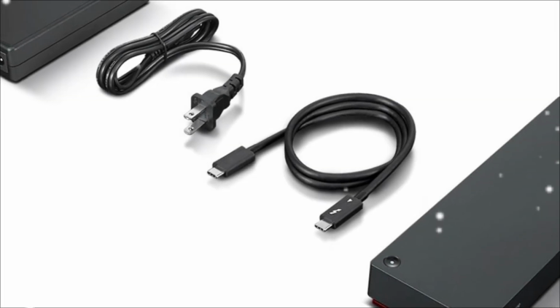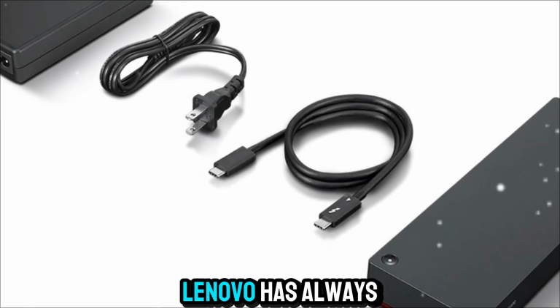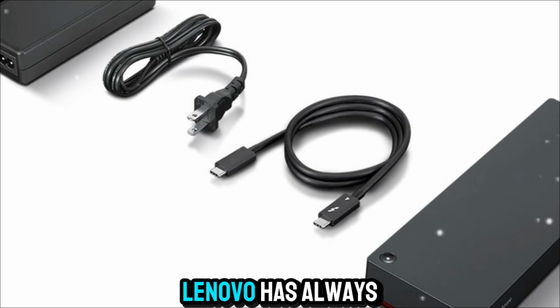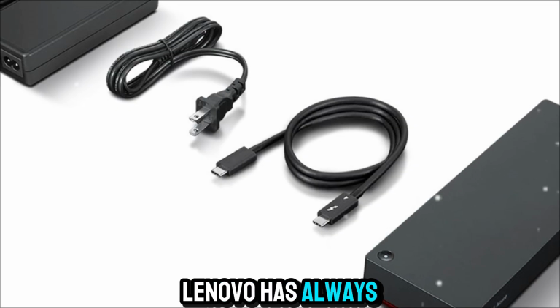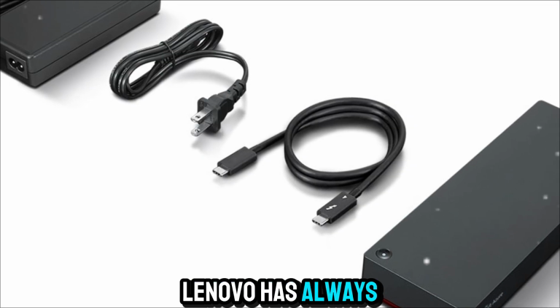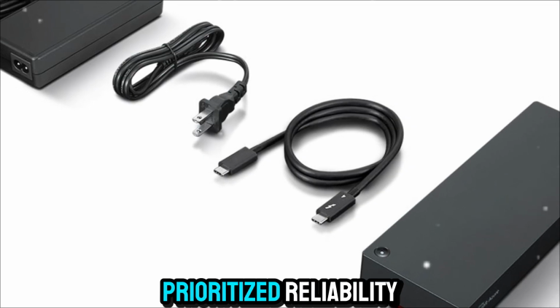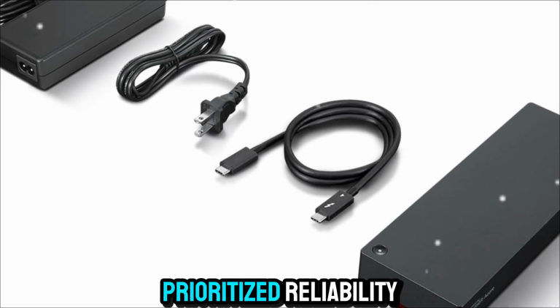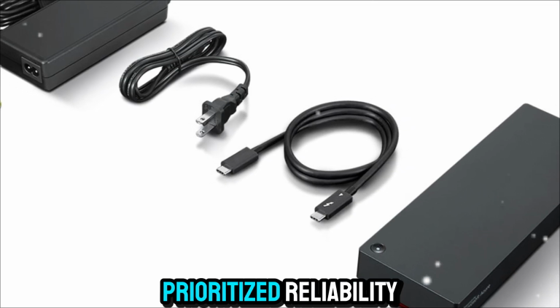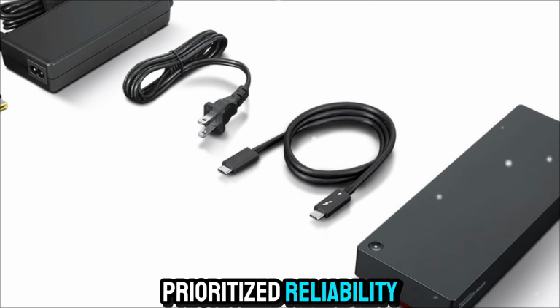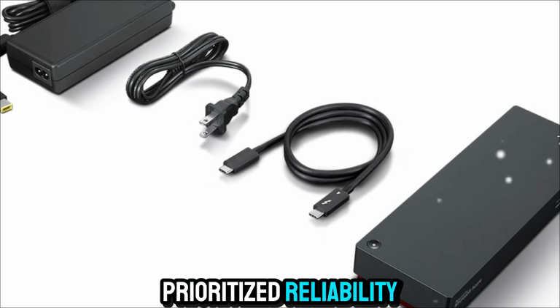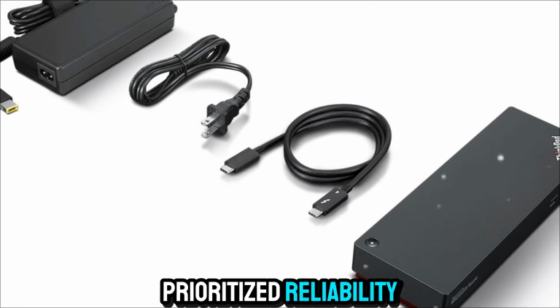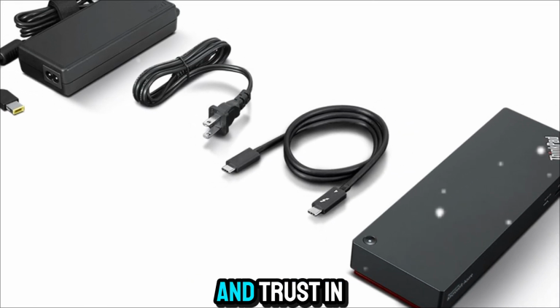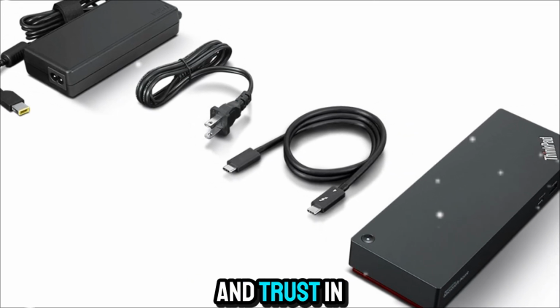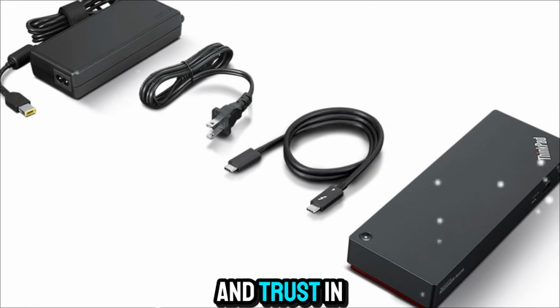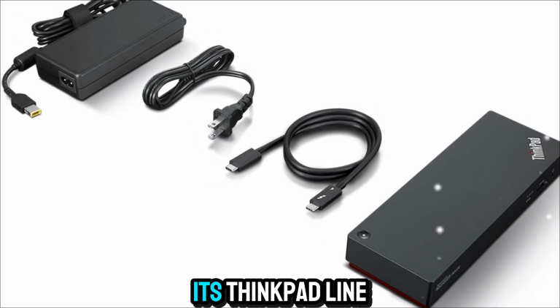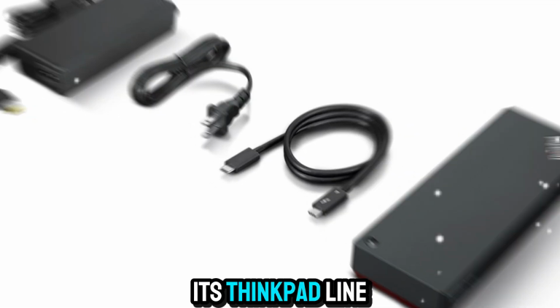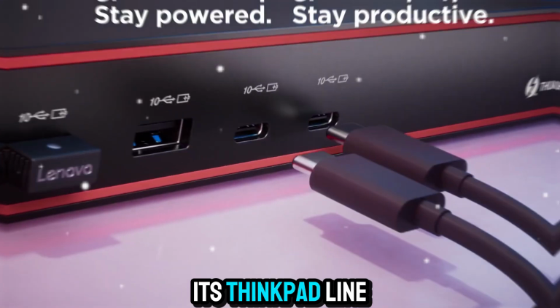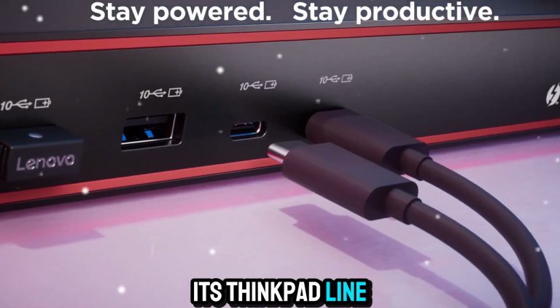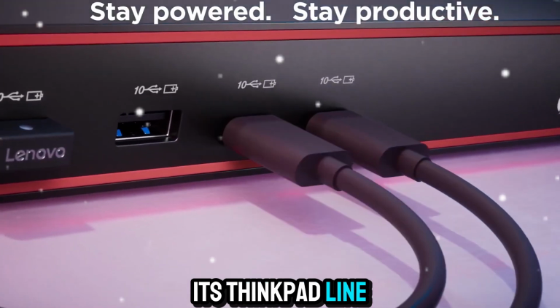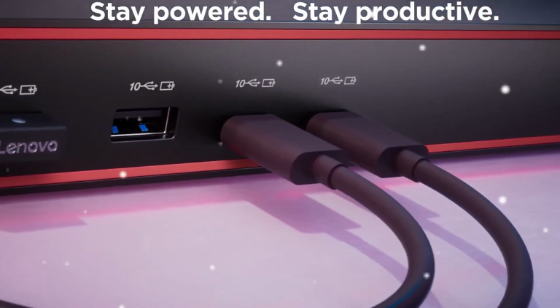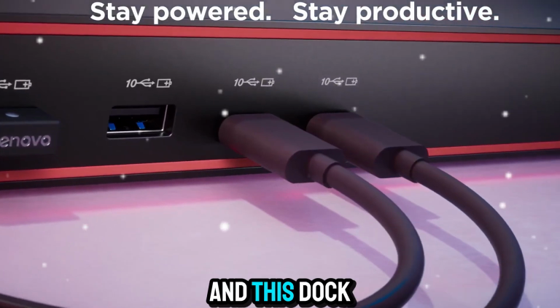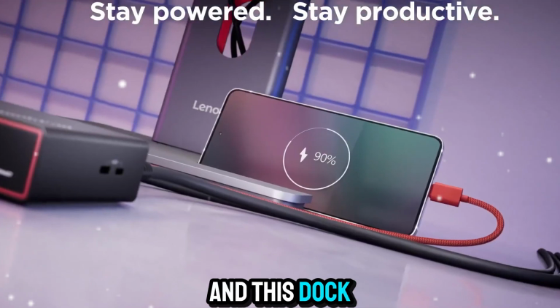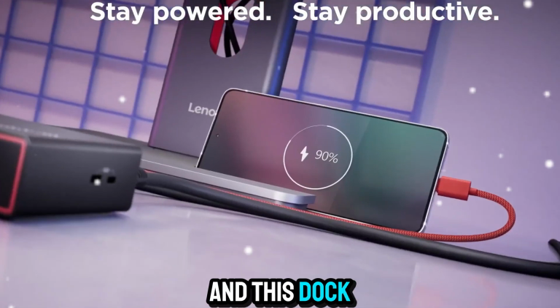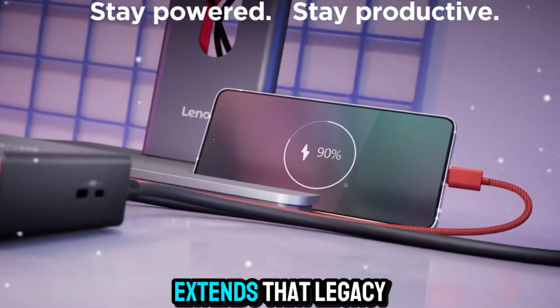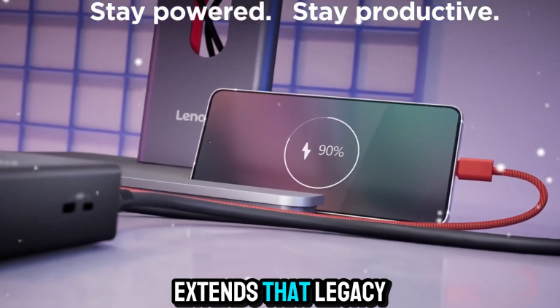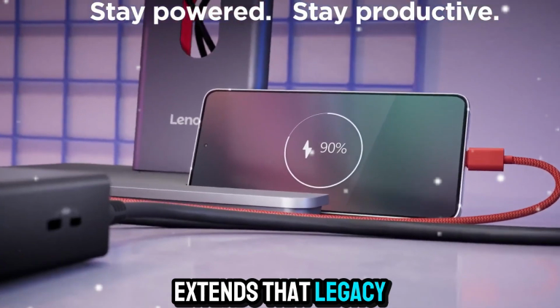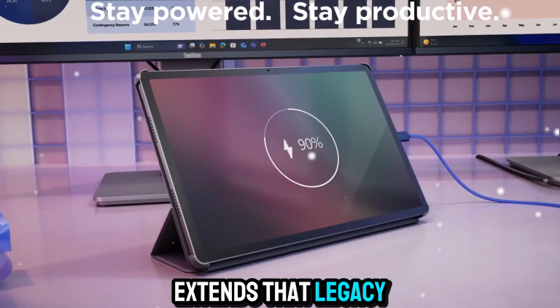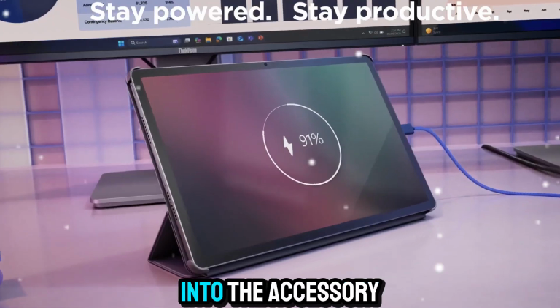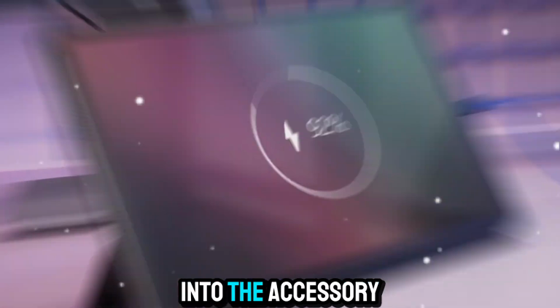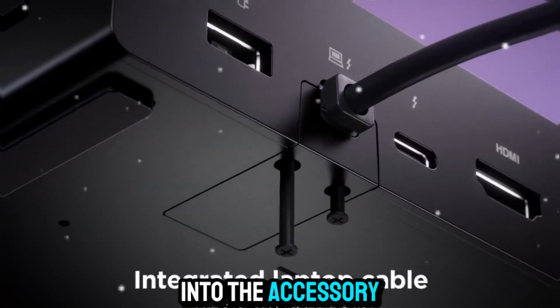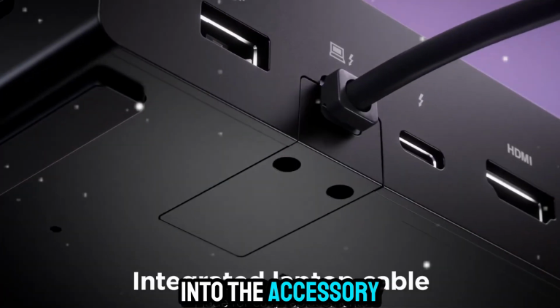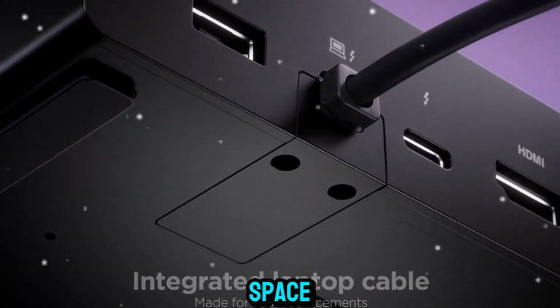Lenovo has always prioritized reliability and trust in its ThinkPad line, and this dock extends that legacy into the accessory space.